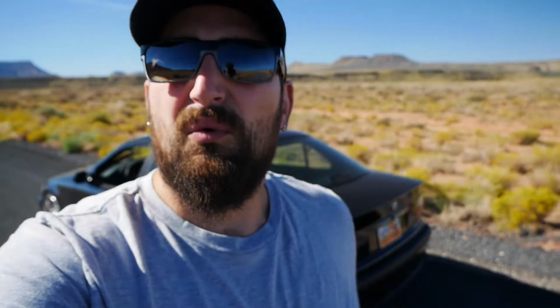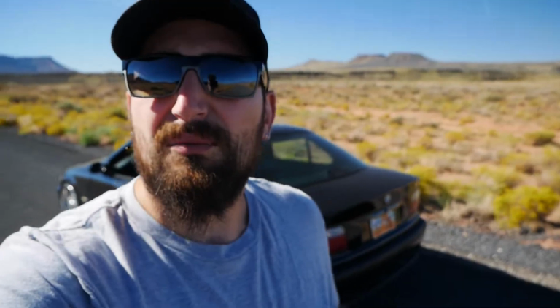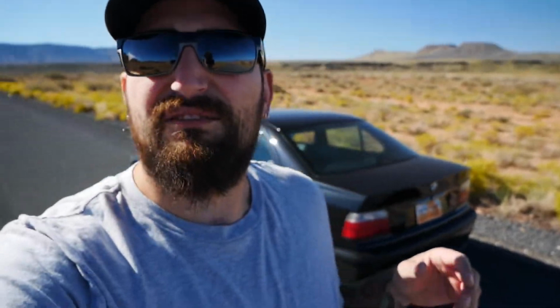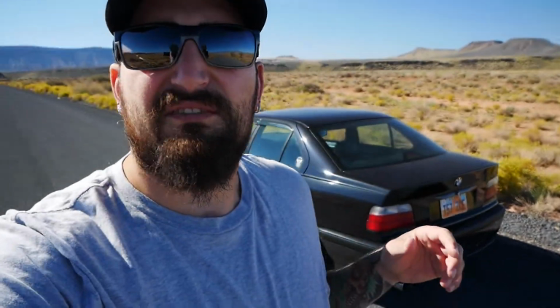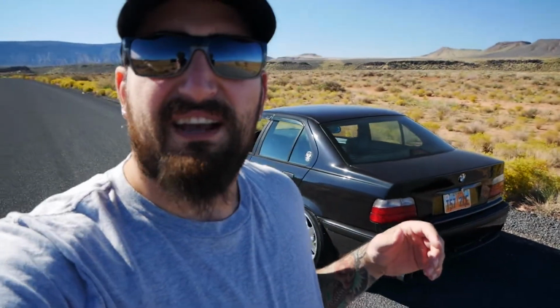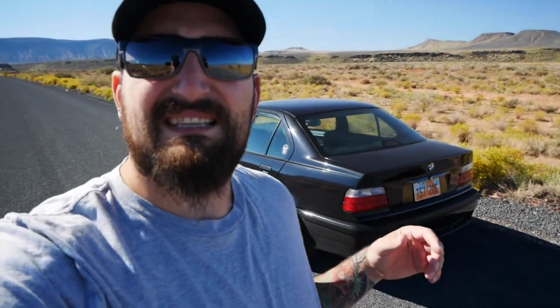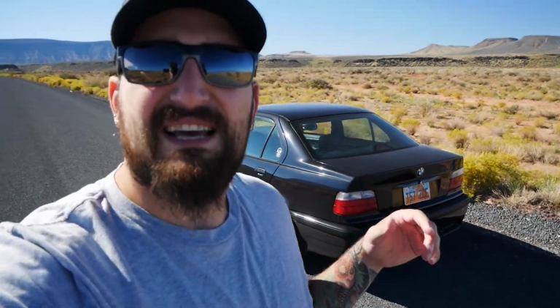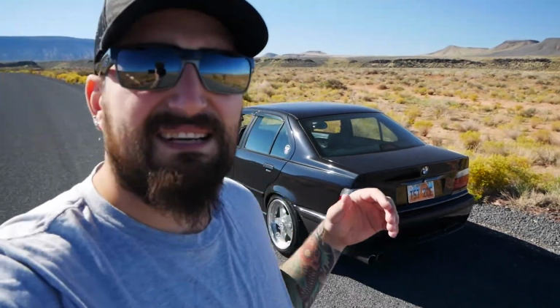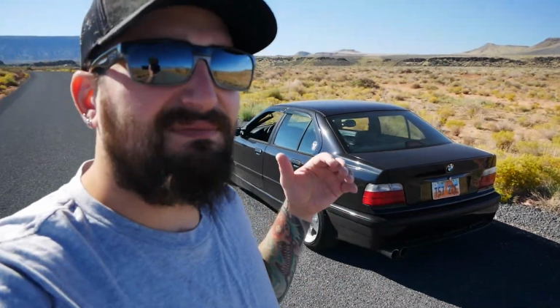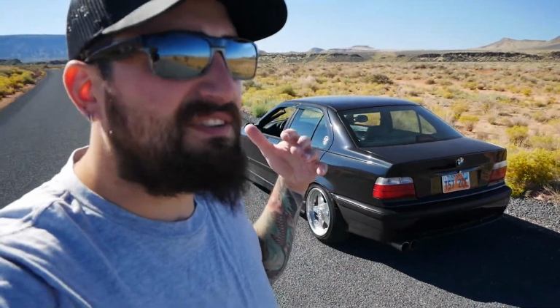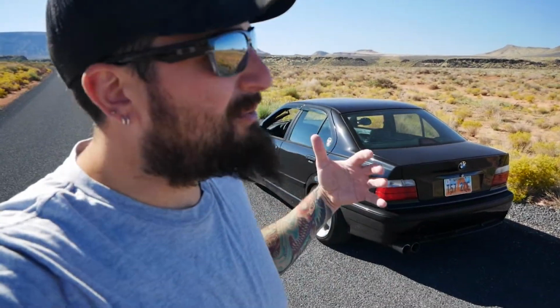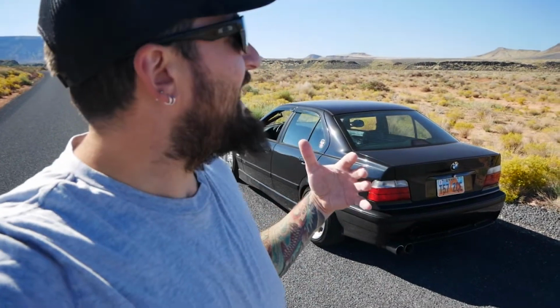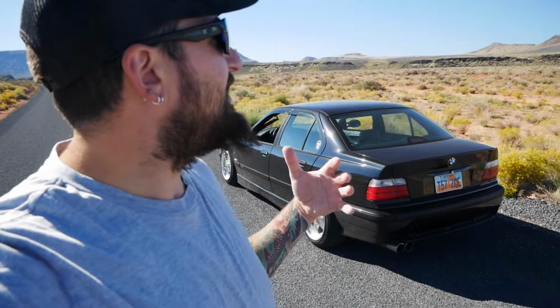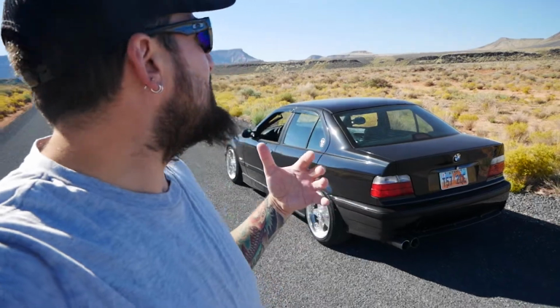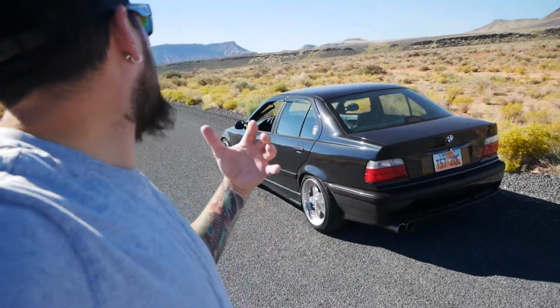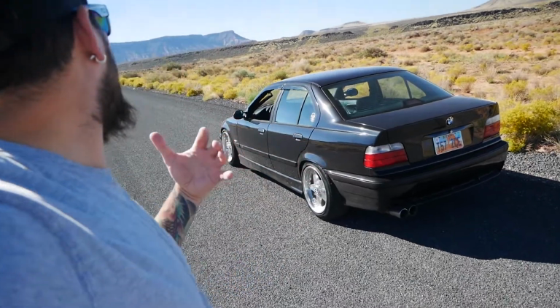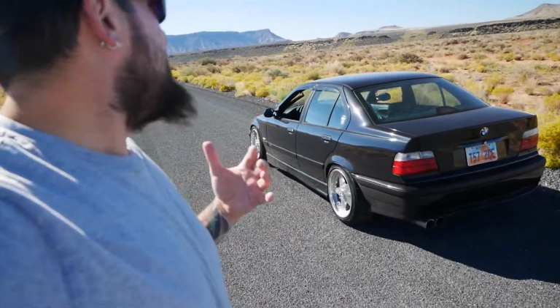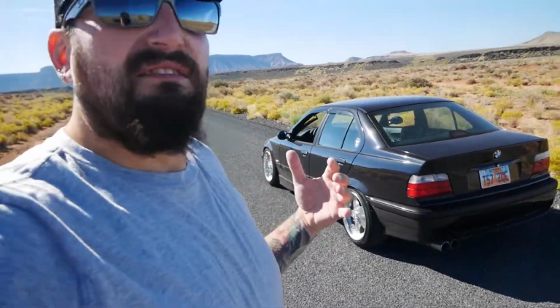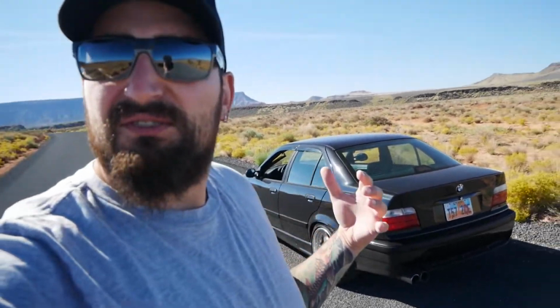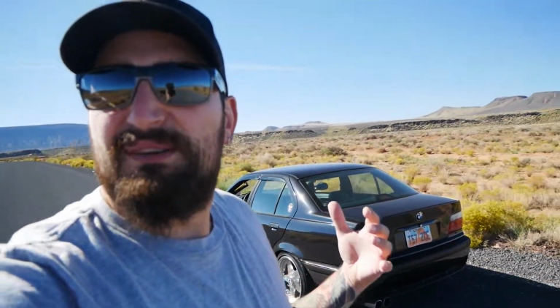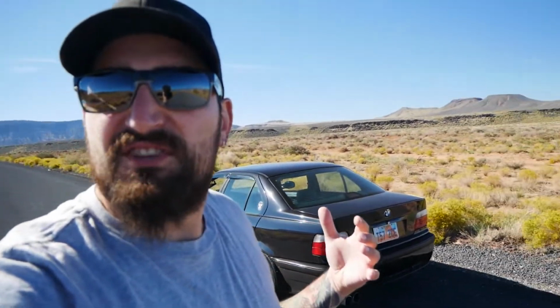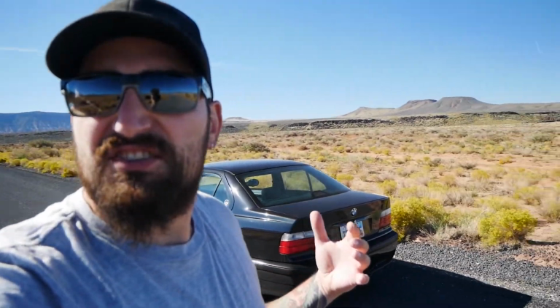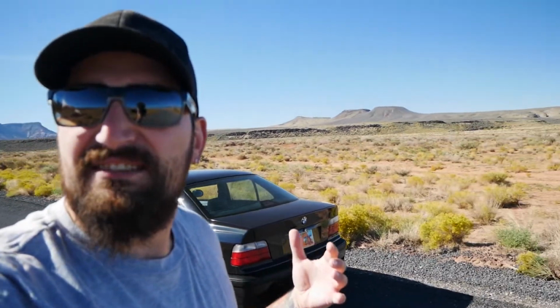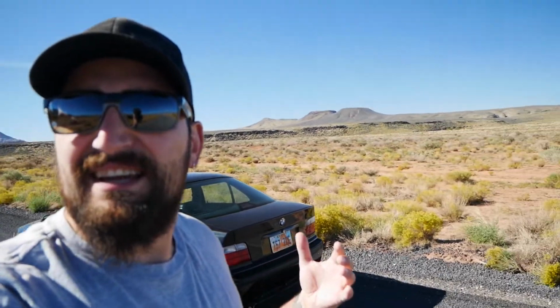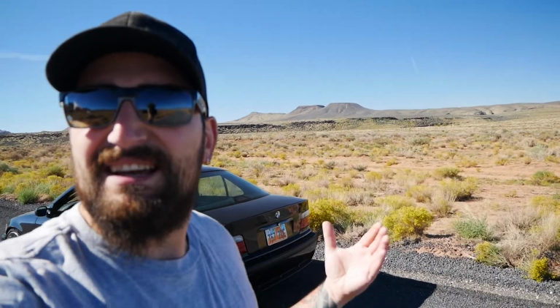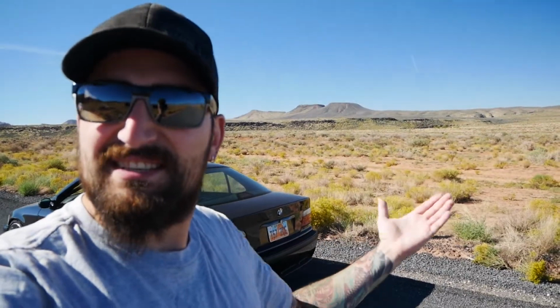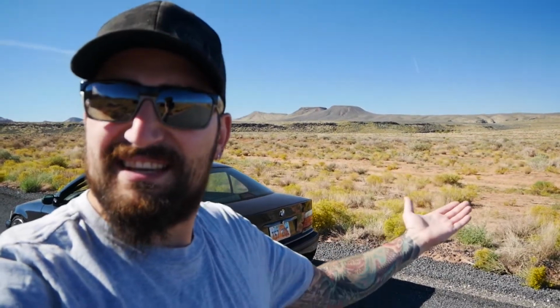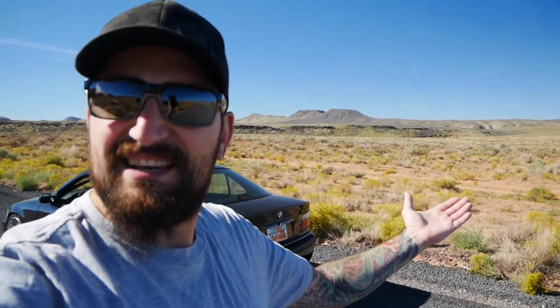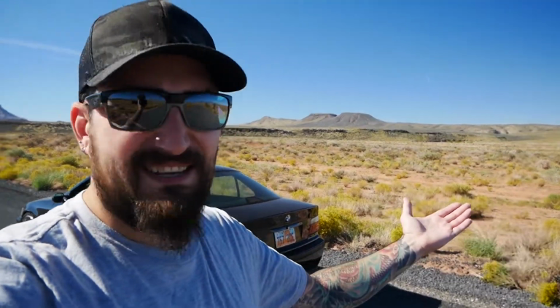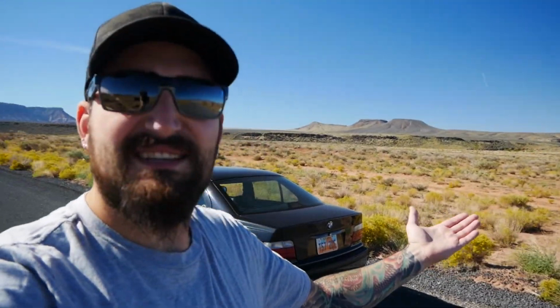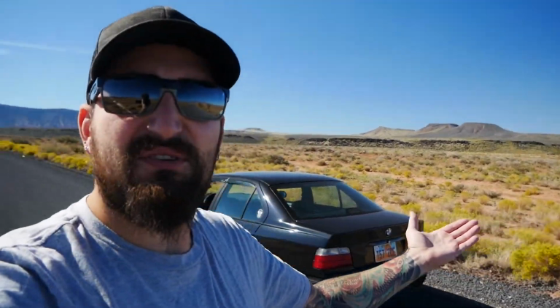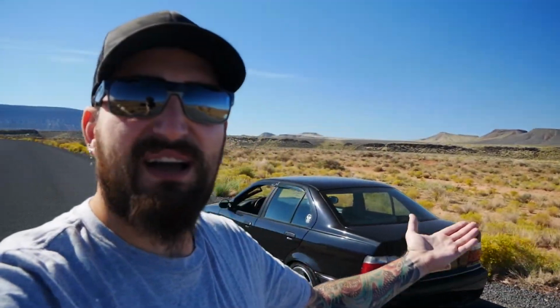Welcome back for another video guys. I figured I would get out of the garage today for a little bit of a change of scenery, and as you can see it's beautiful out.